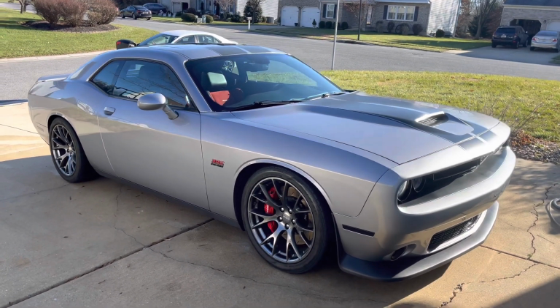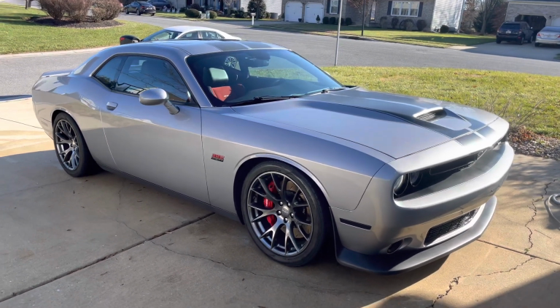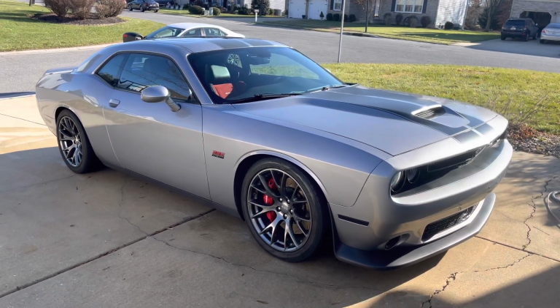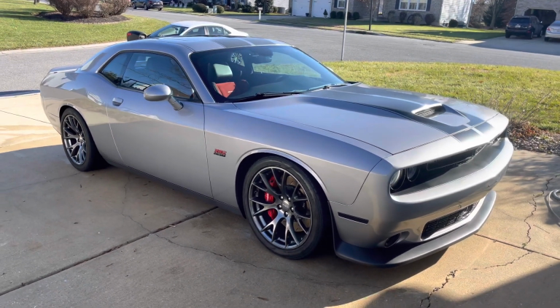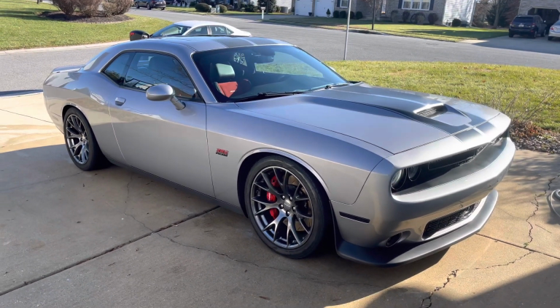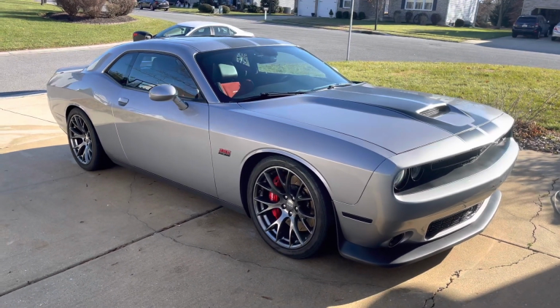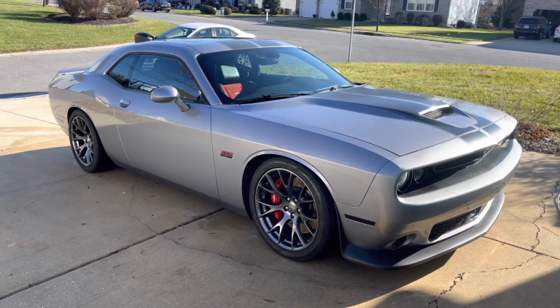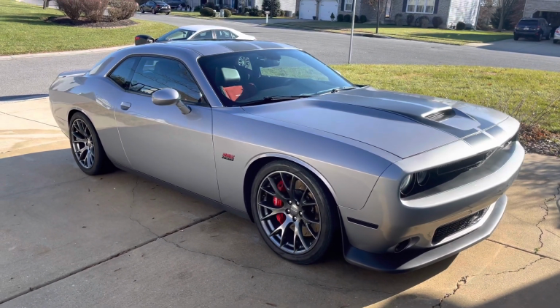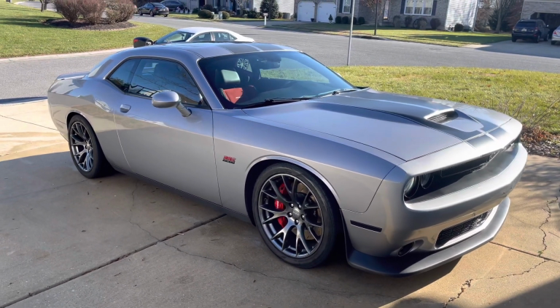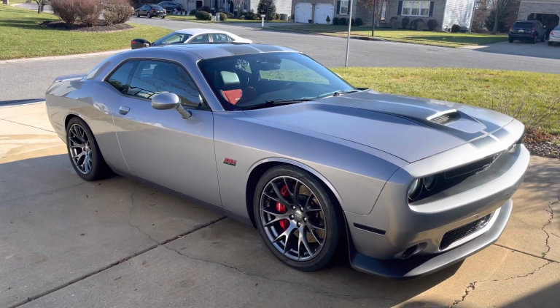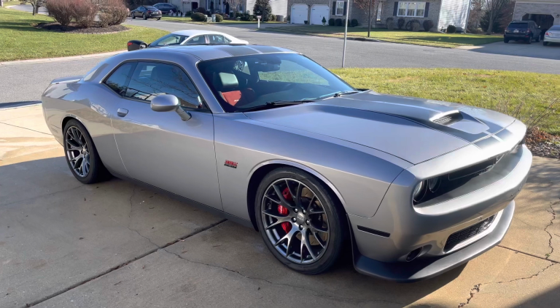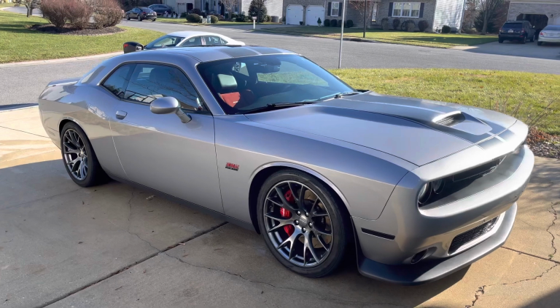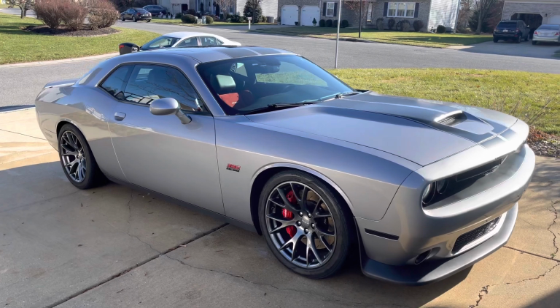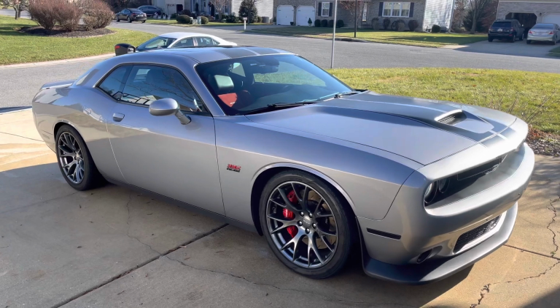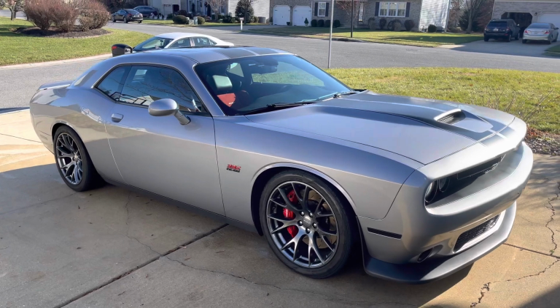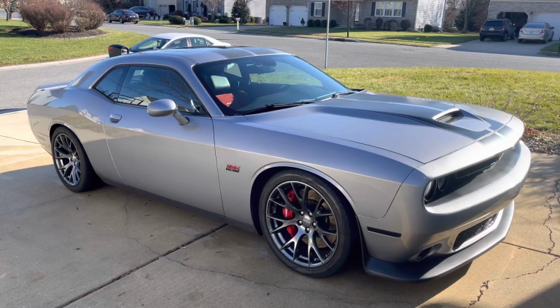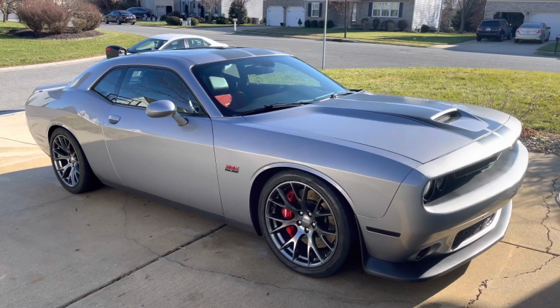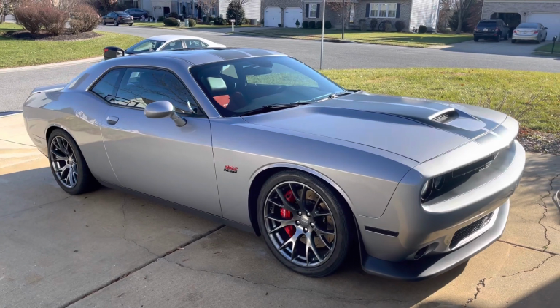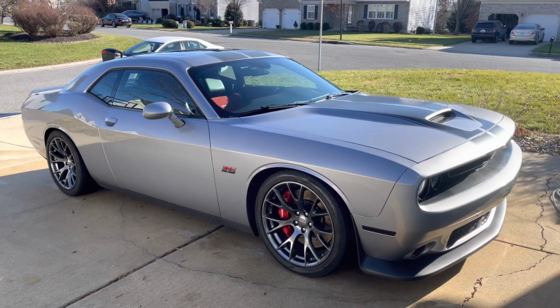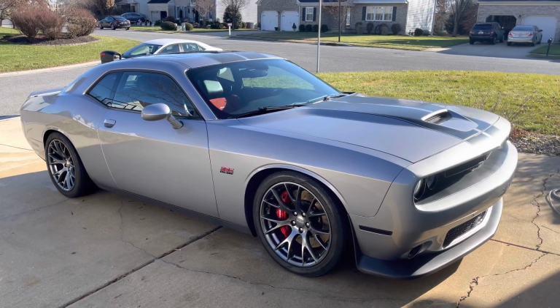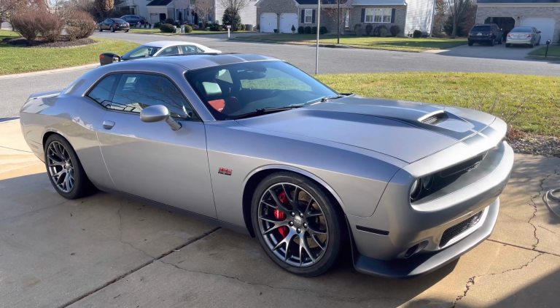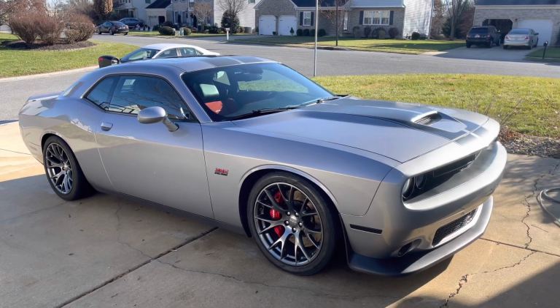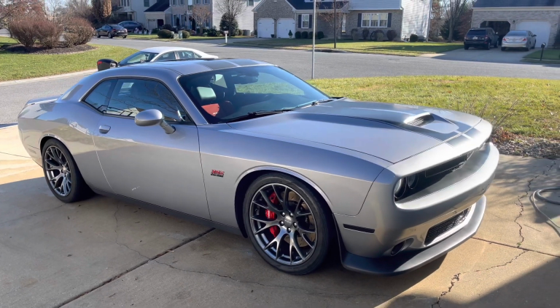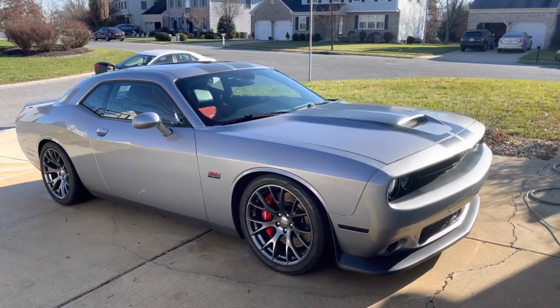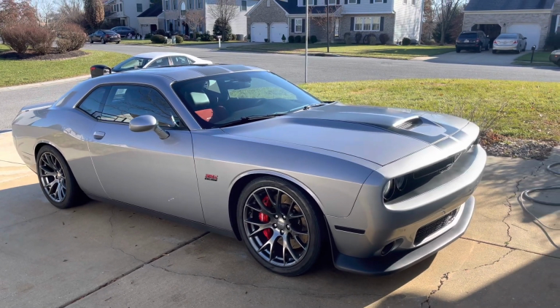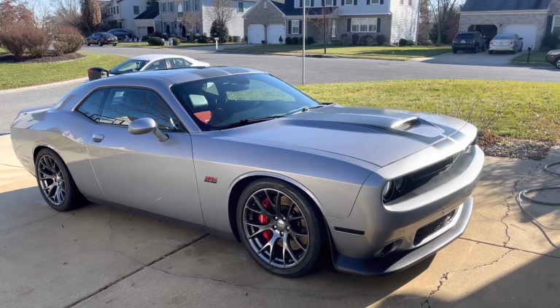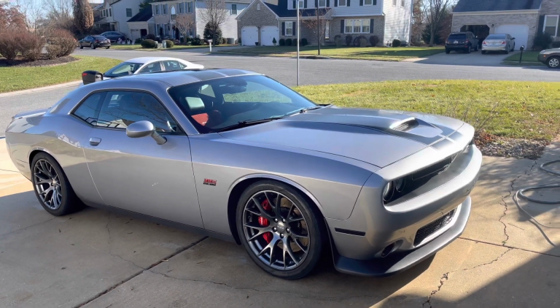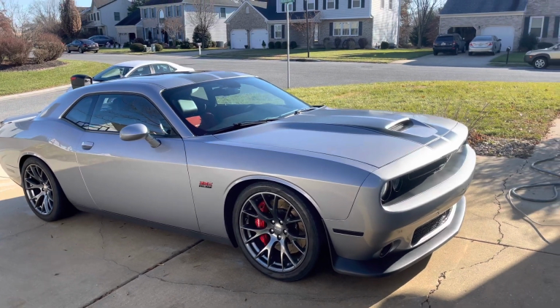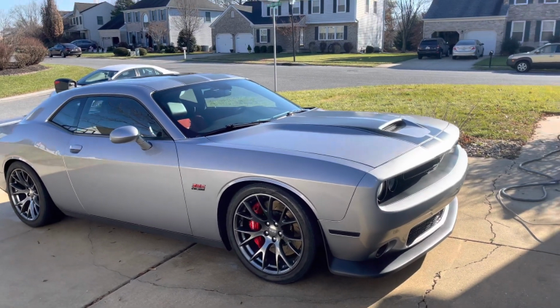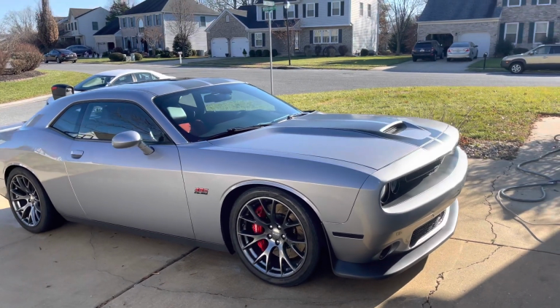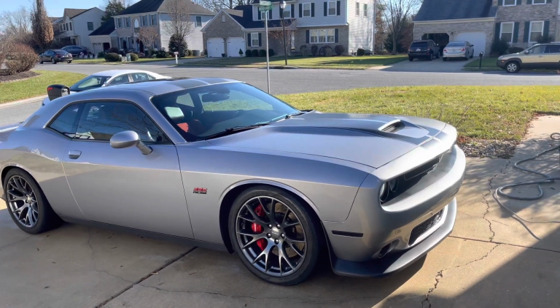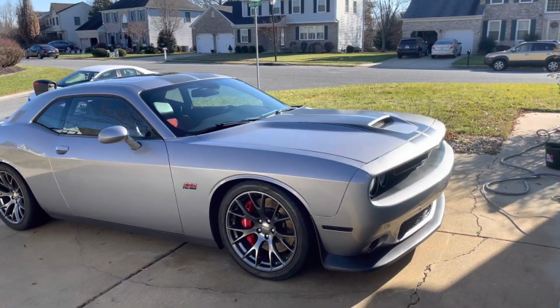Here she is — she looks good. Gotta take some pictures today, it feels nice outside. I'll catch you on the next one.